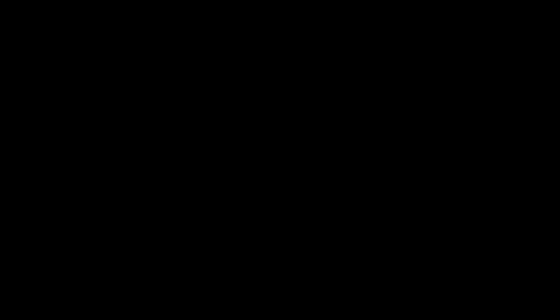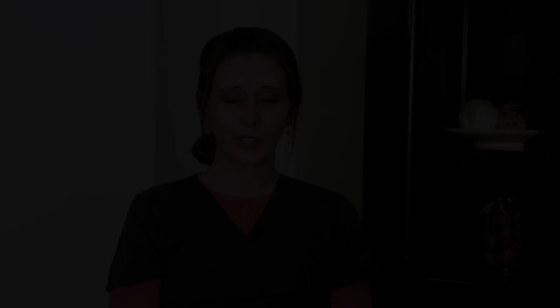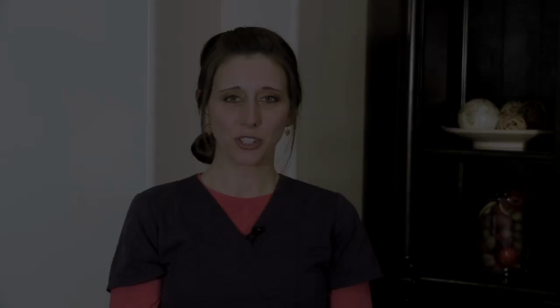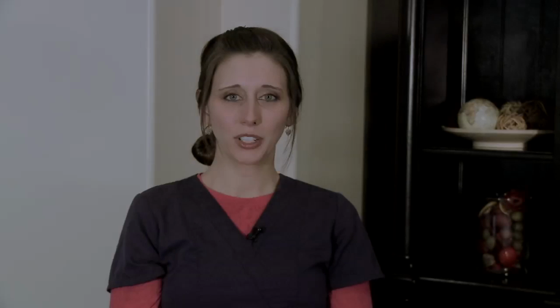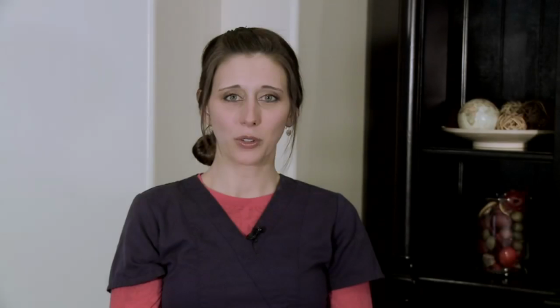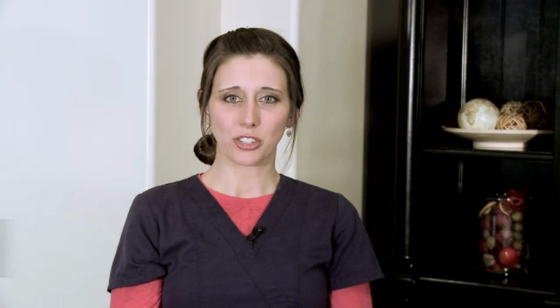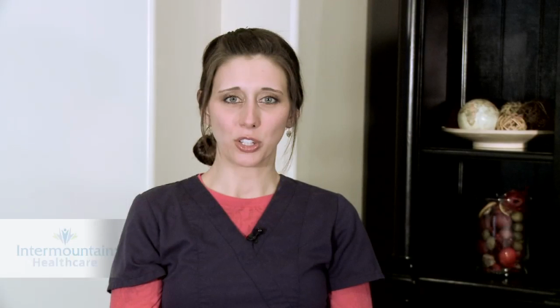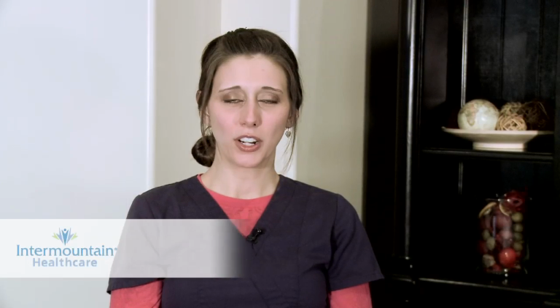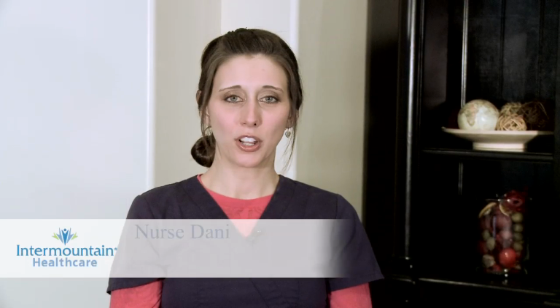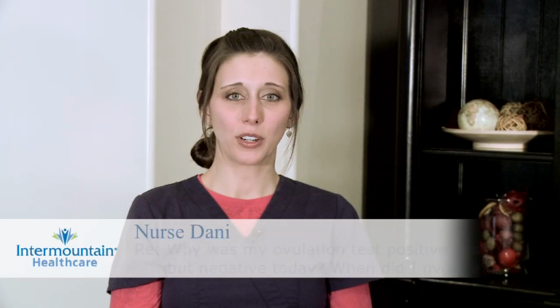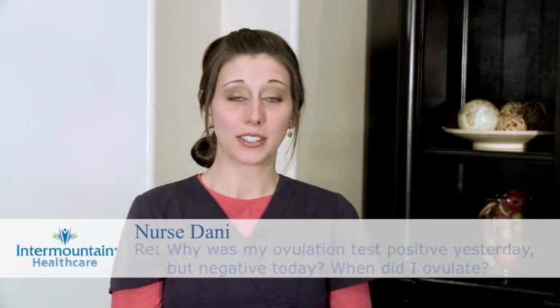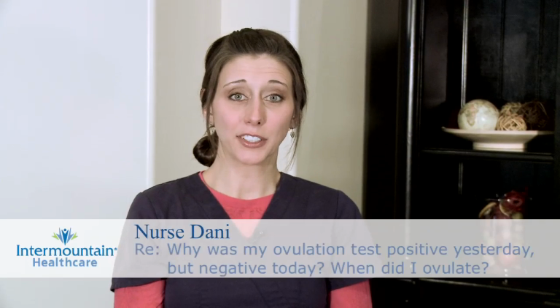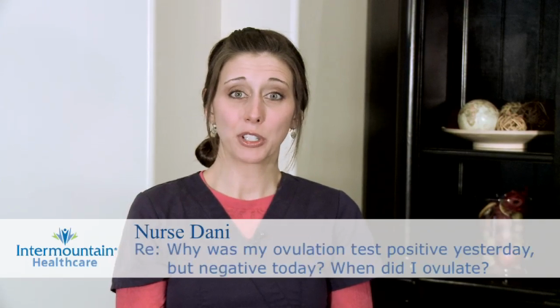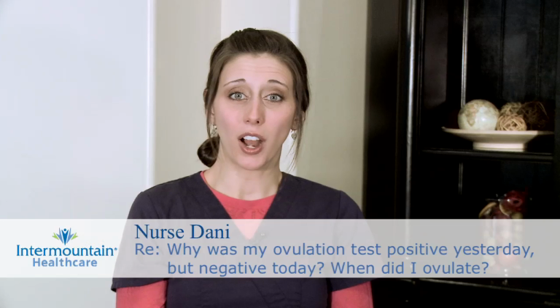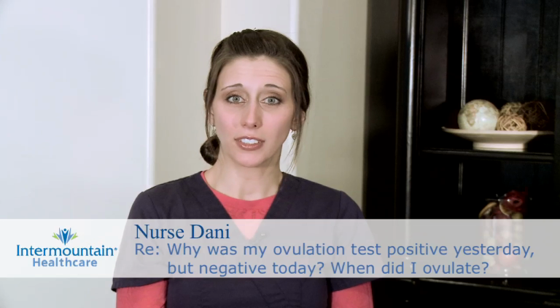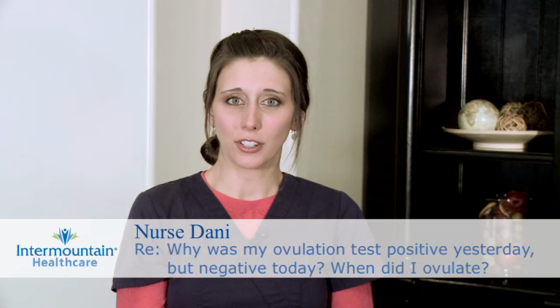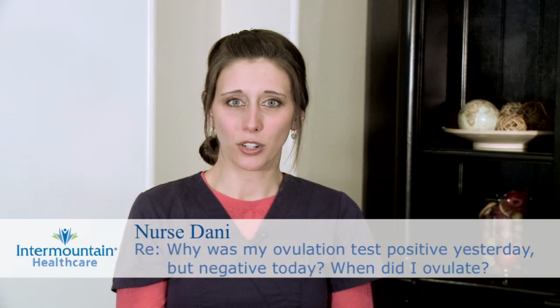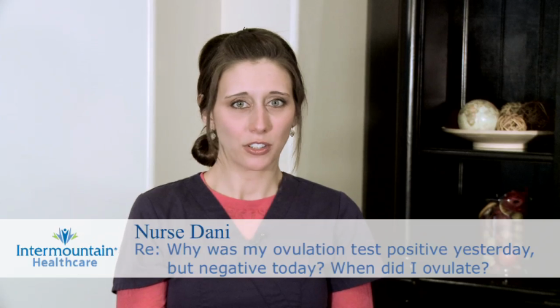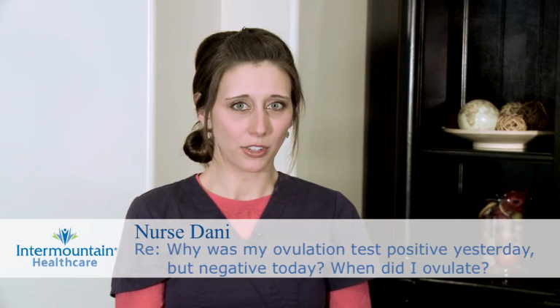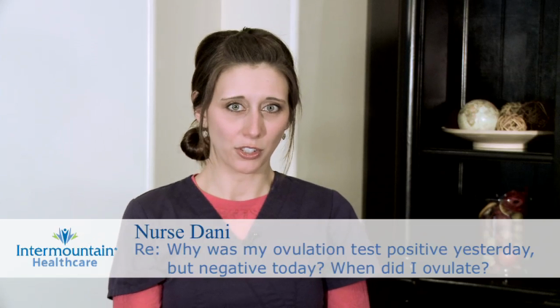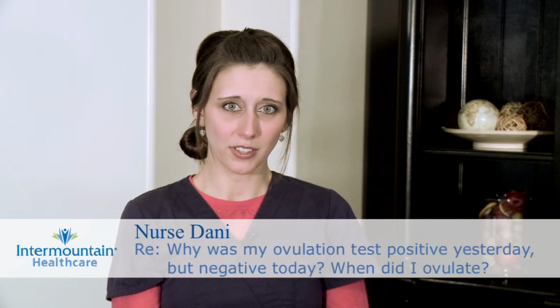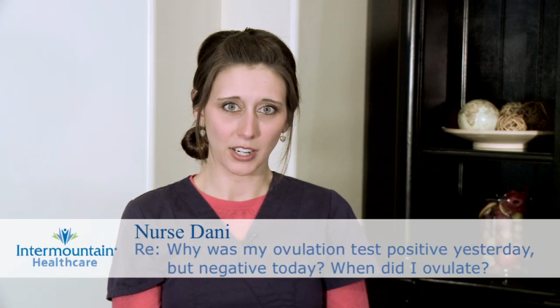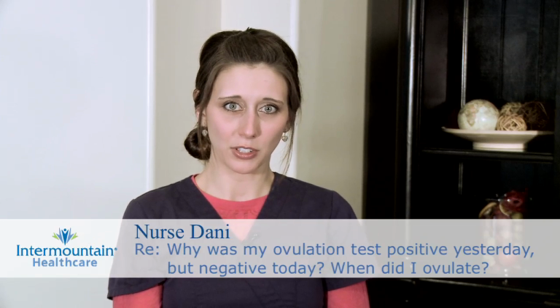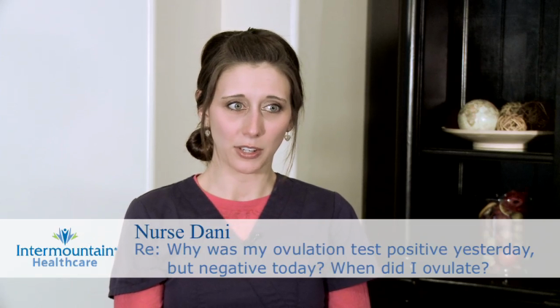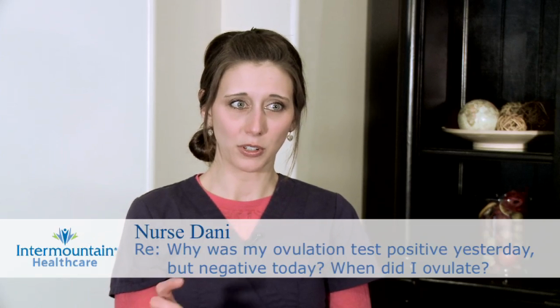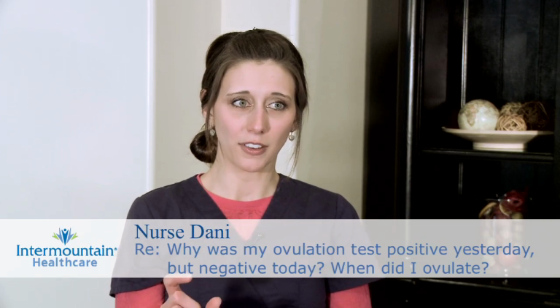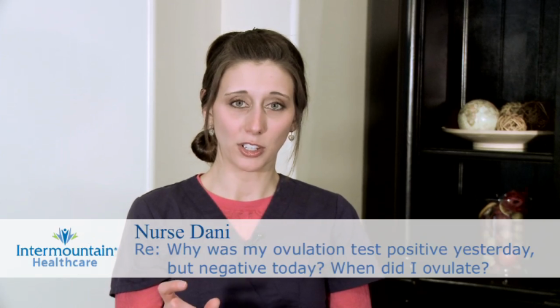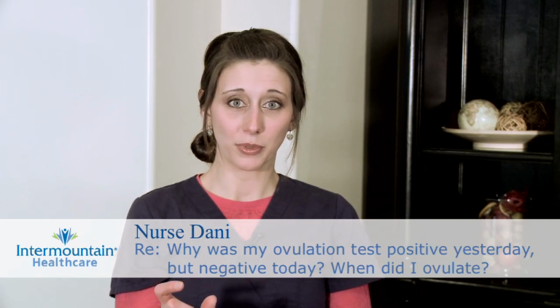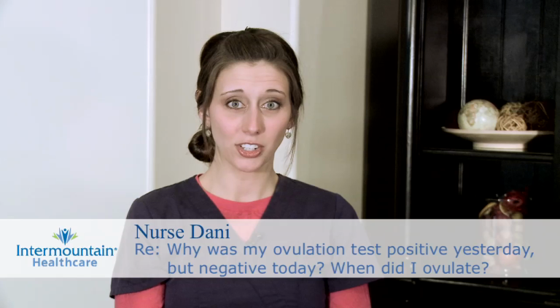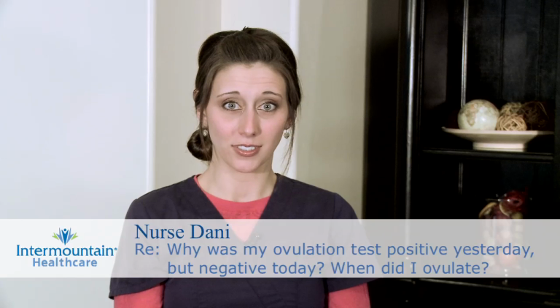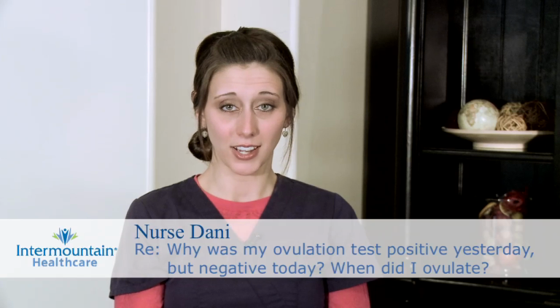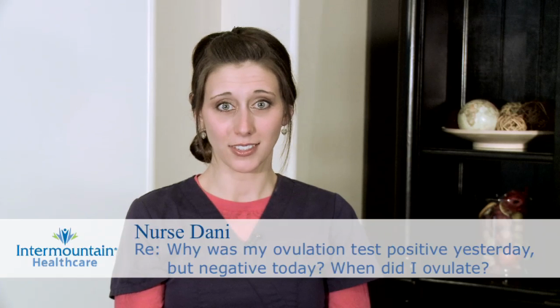You asked a really good question. You want to know exactly when you ovulated according to the results you received in doing ovulation prediction tests.